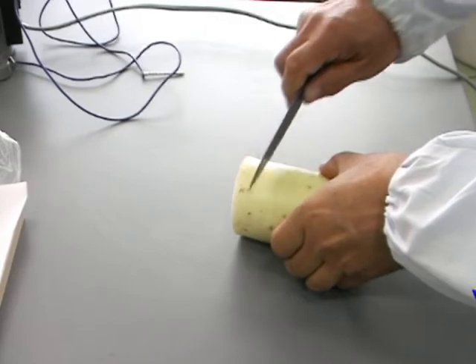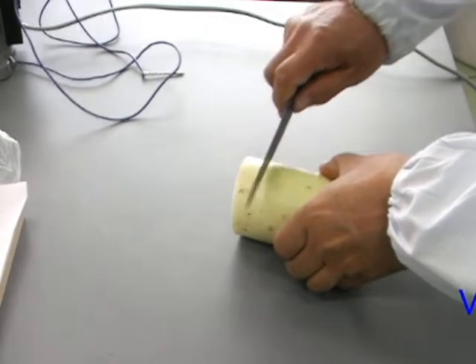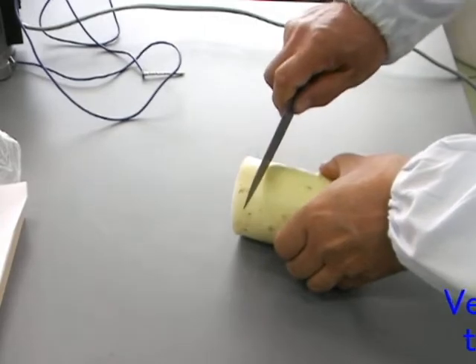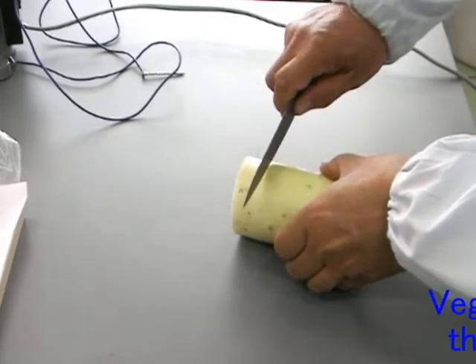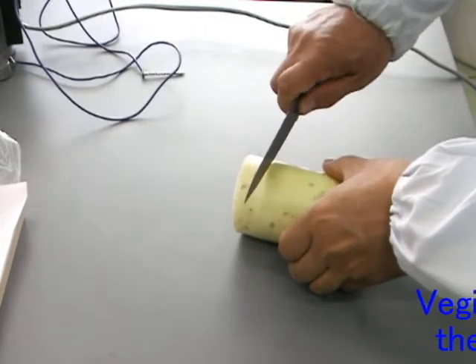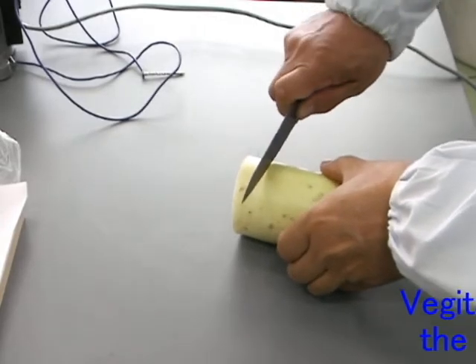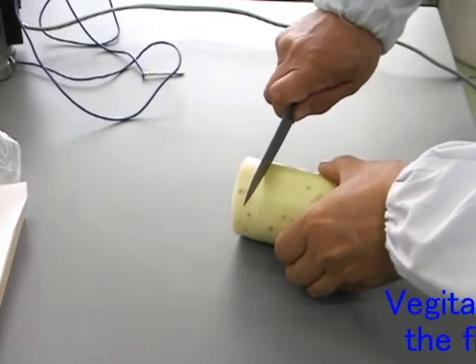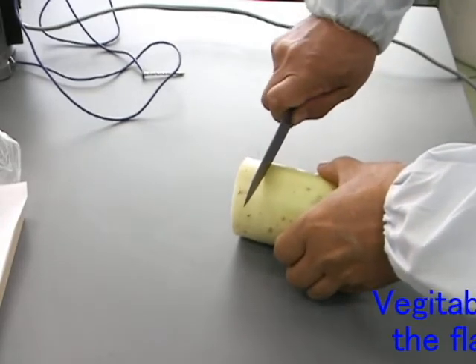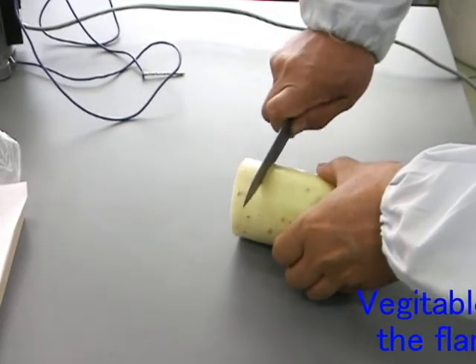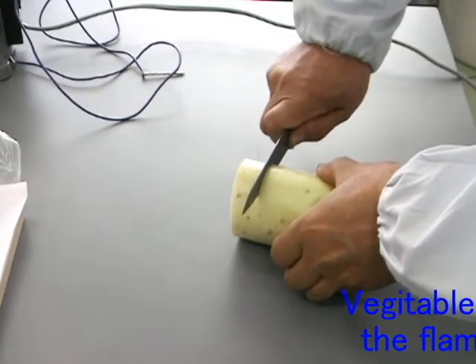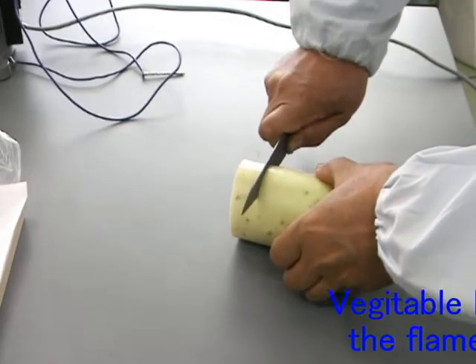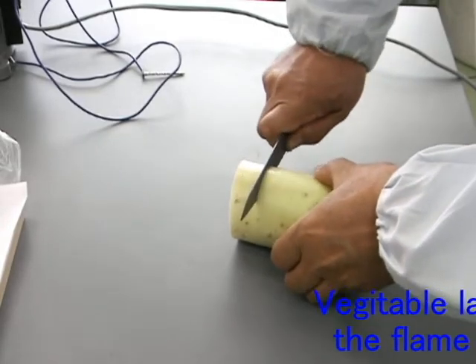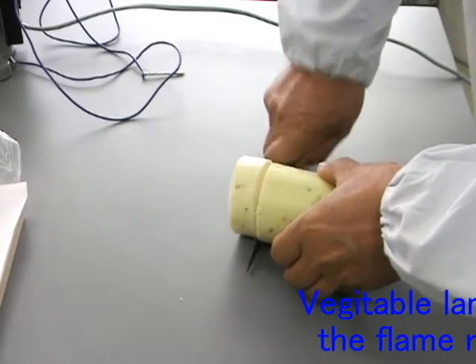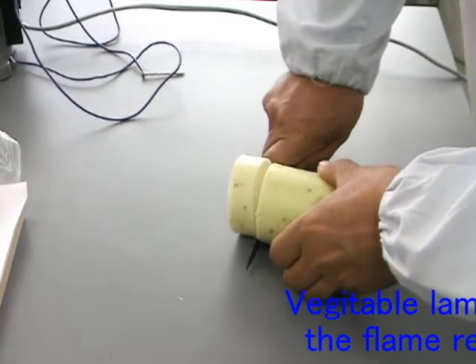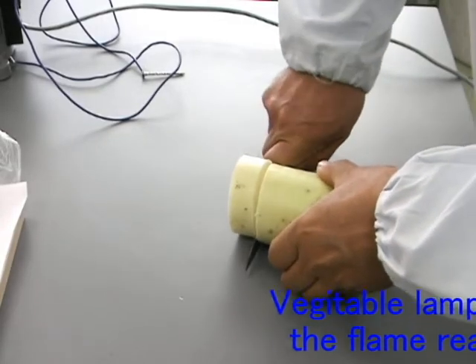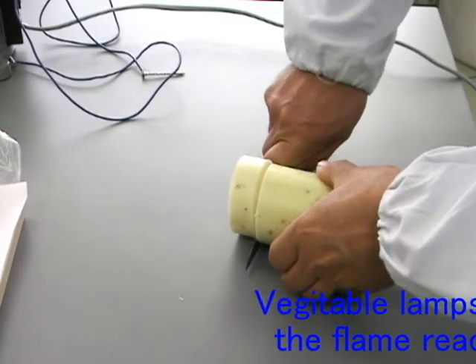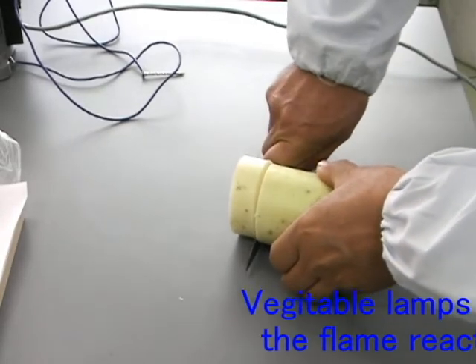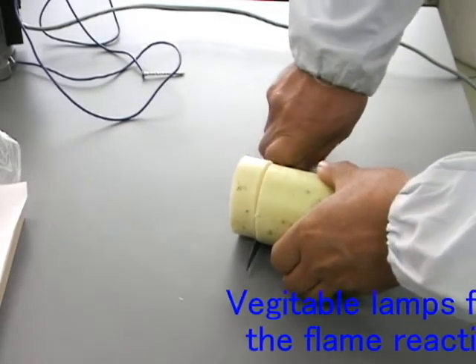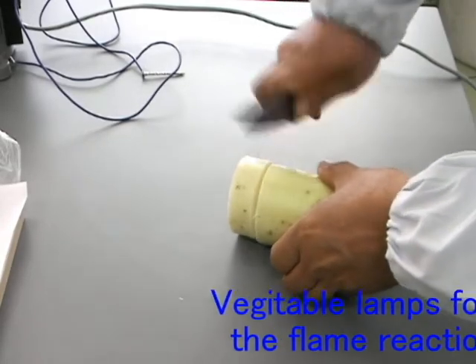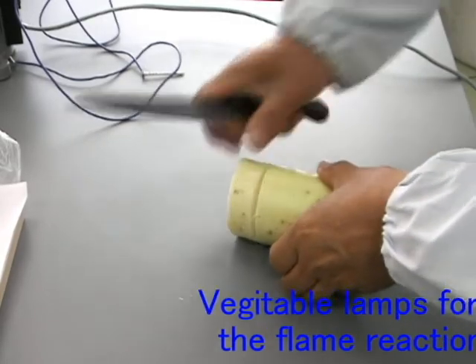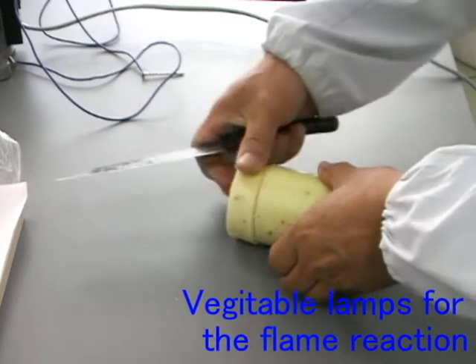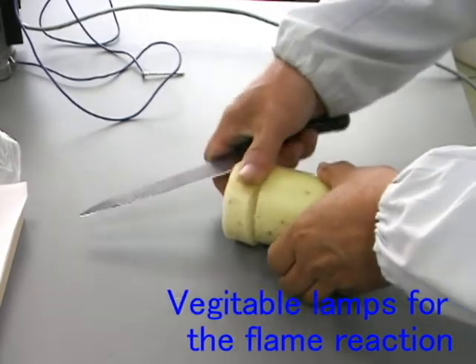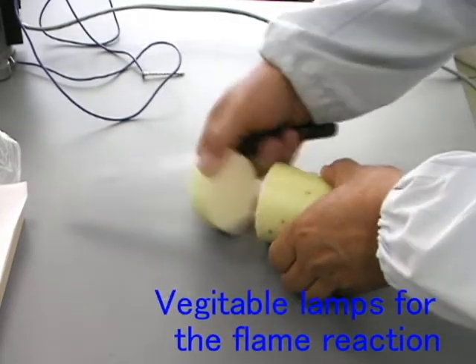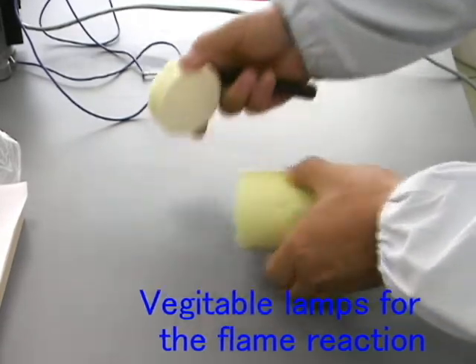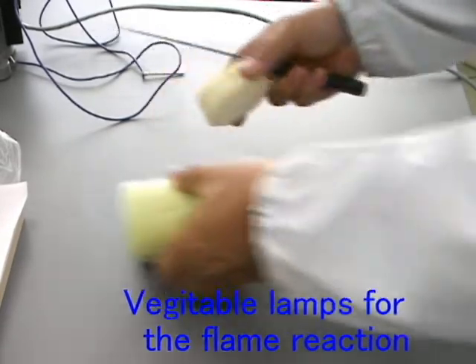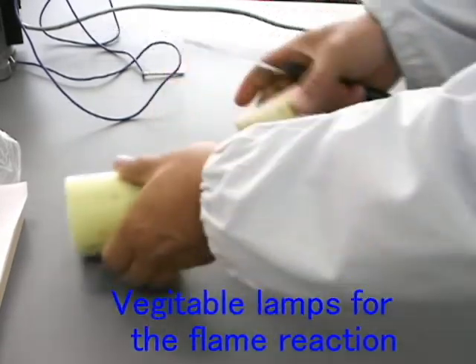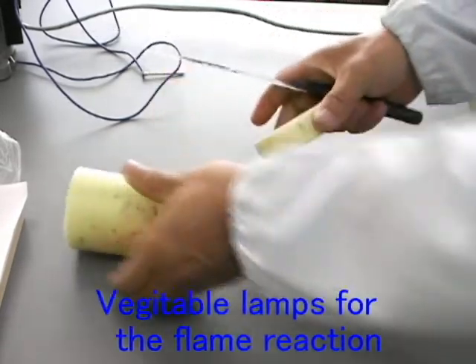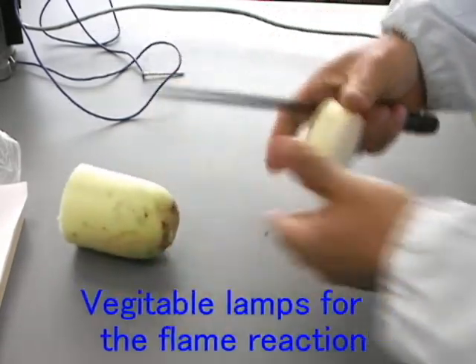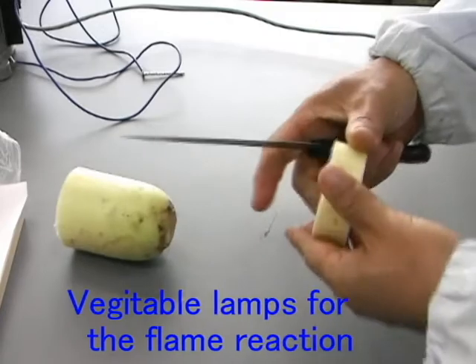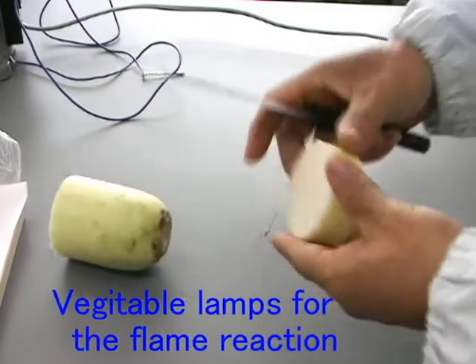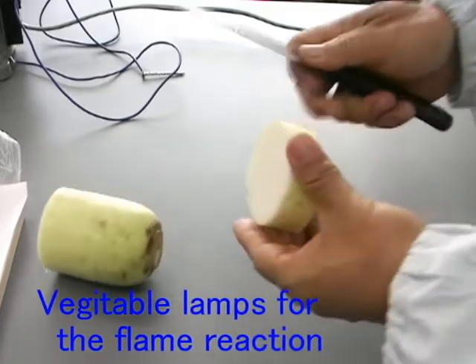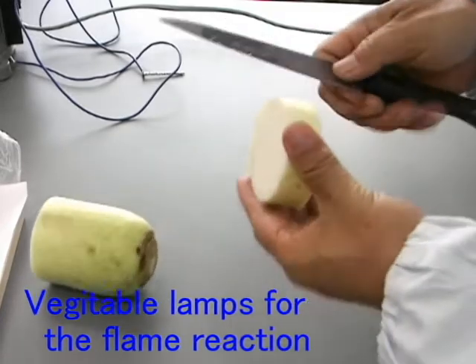First, cut the Japanese radish into proper size.